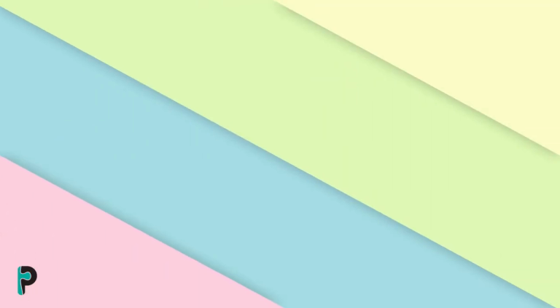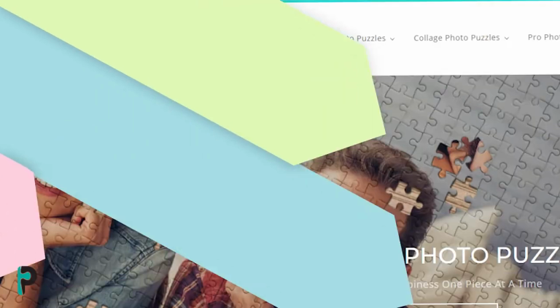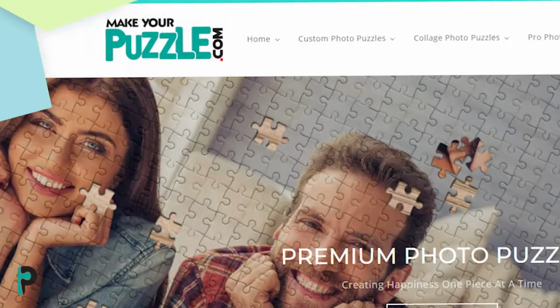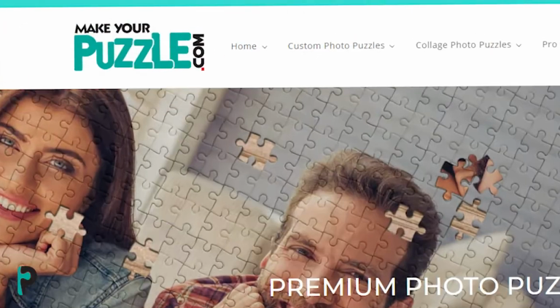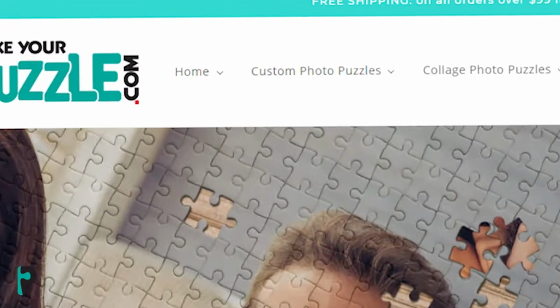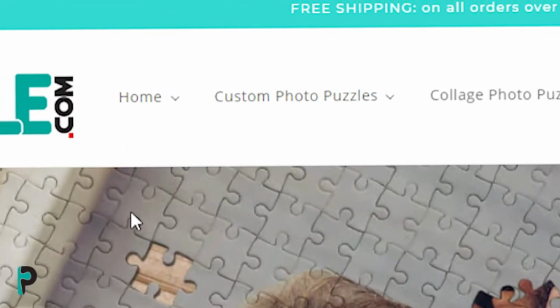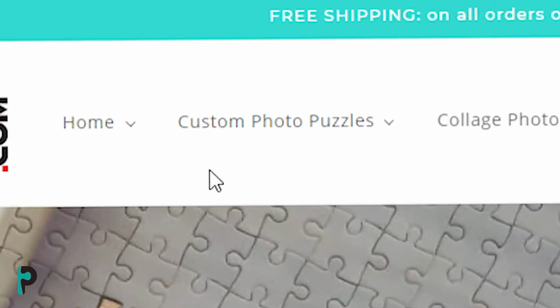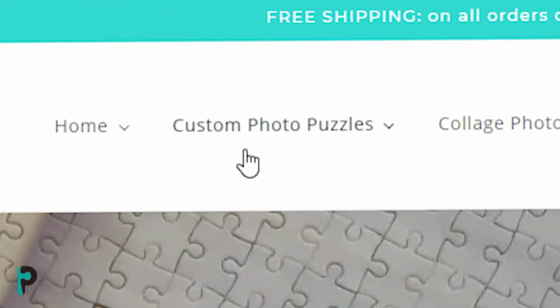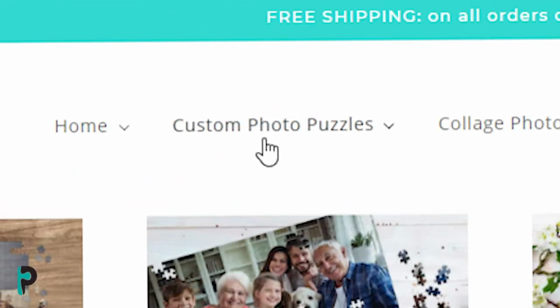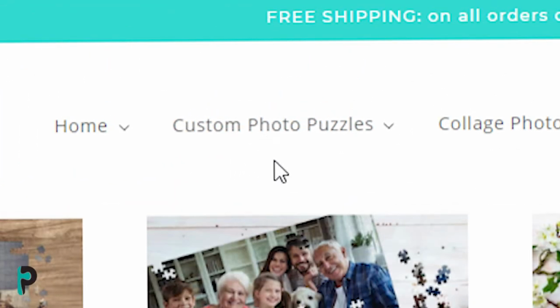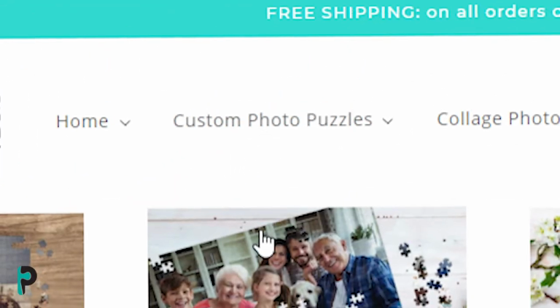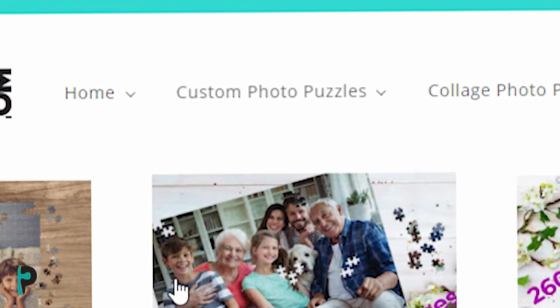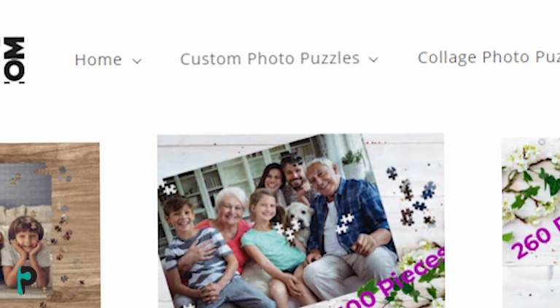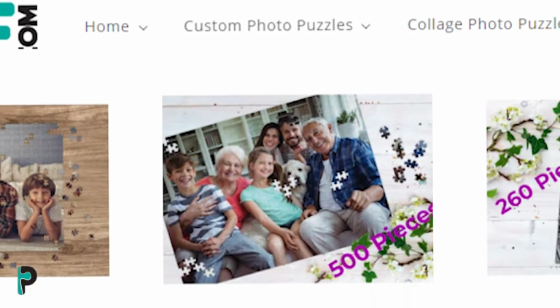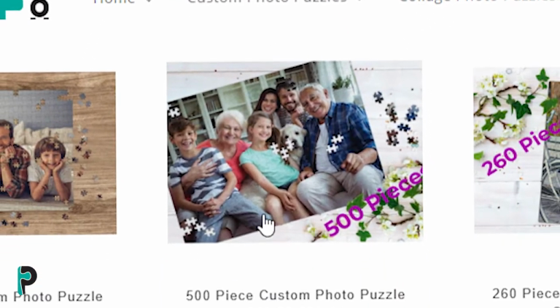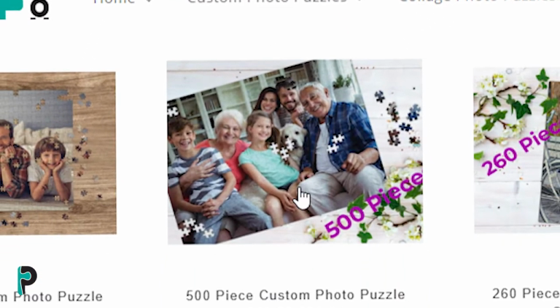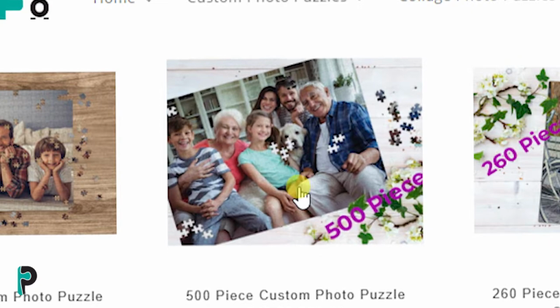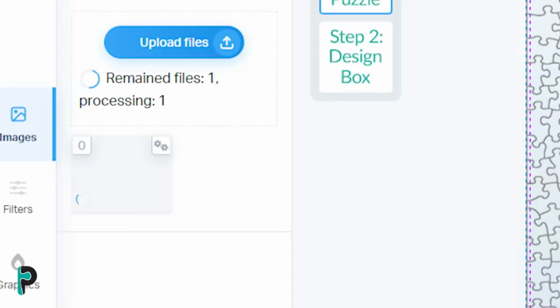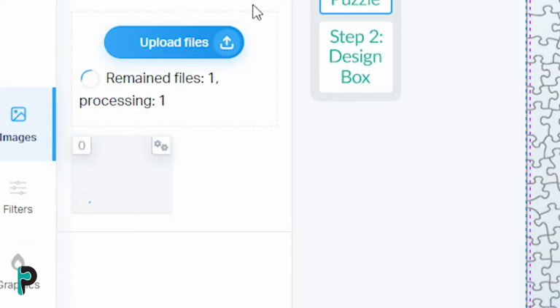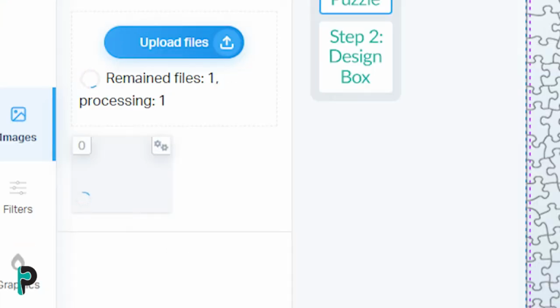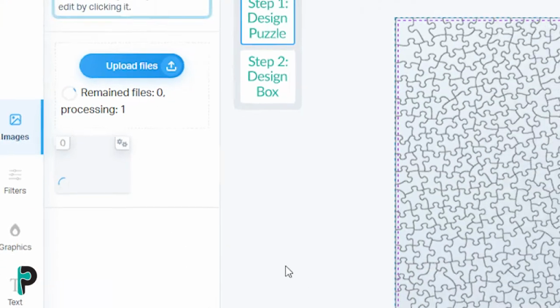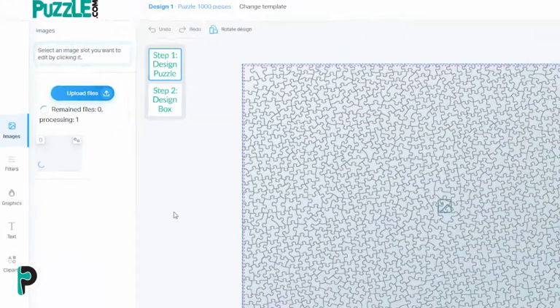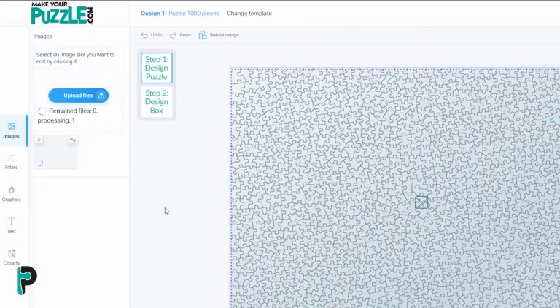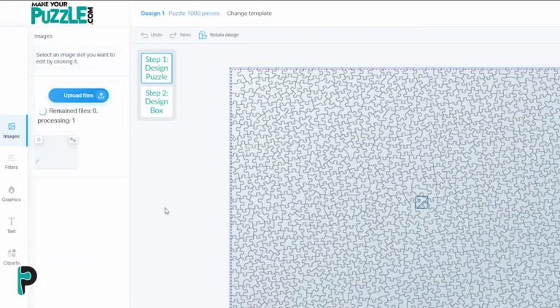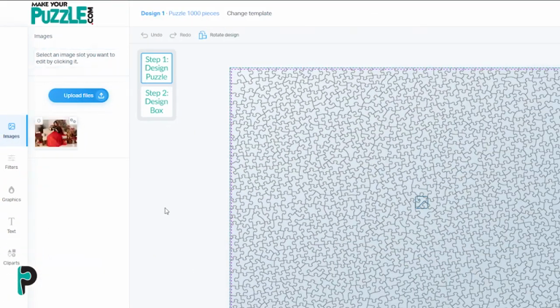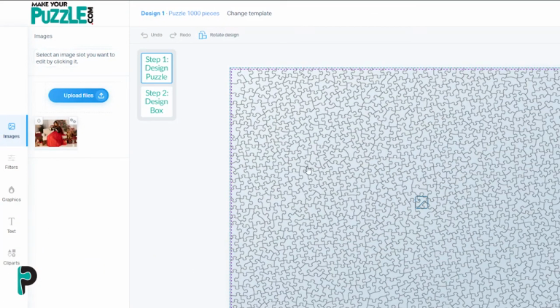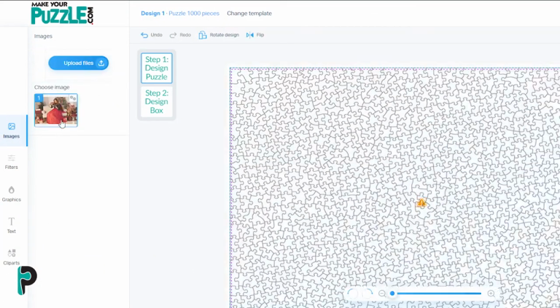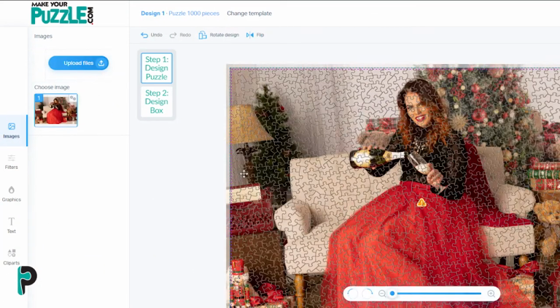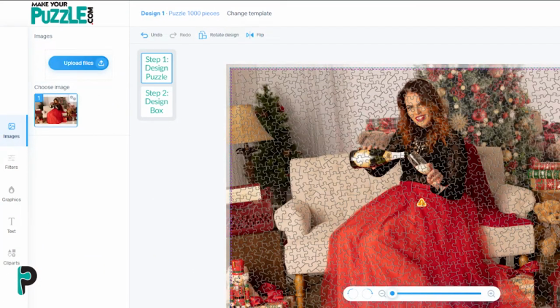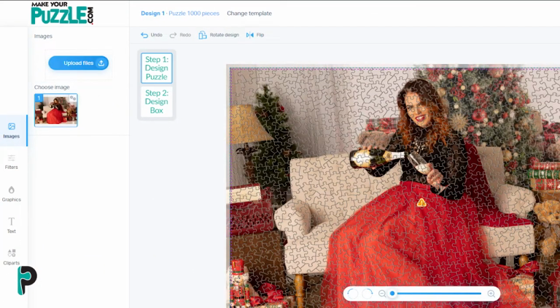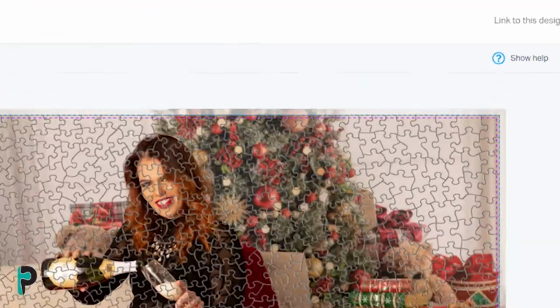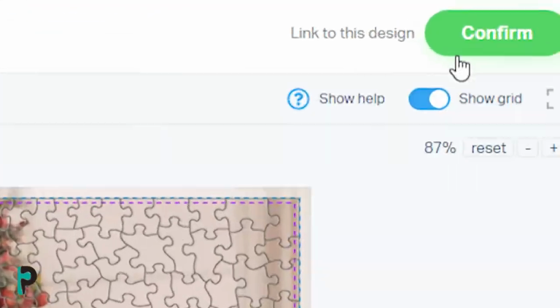Just select the size and number of pieces you'd like your puzzle to be, choose your layout, upload your photos, and order.